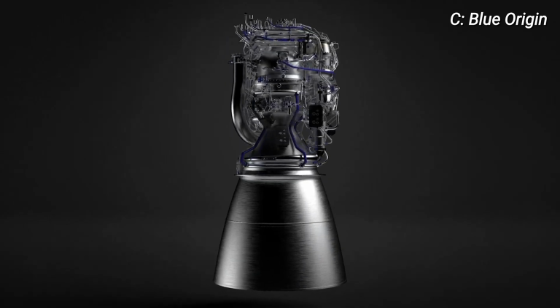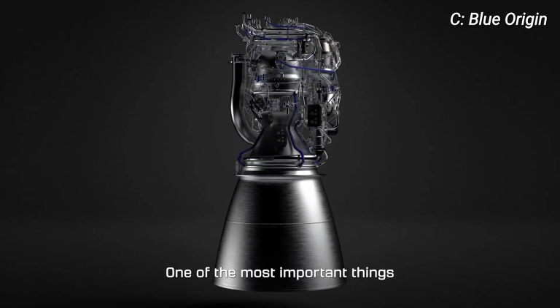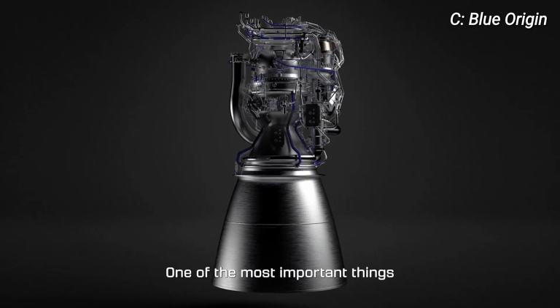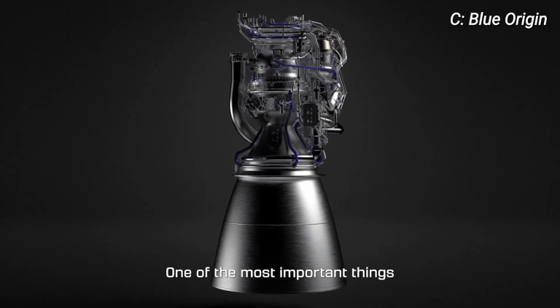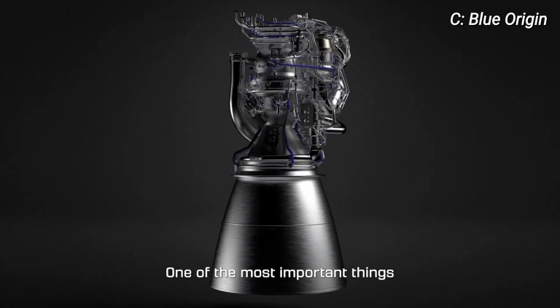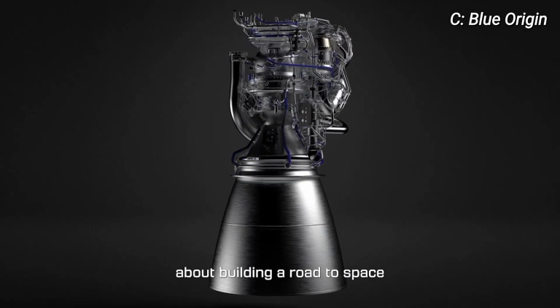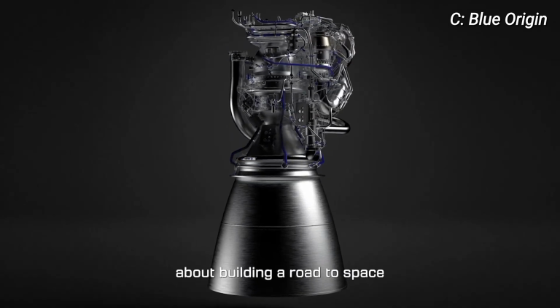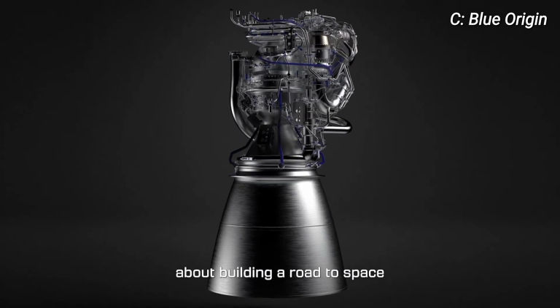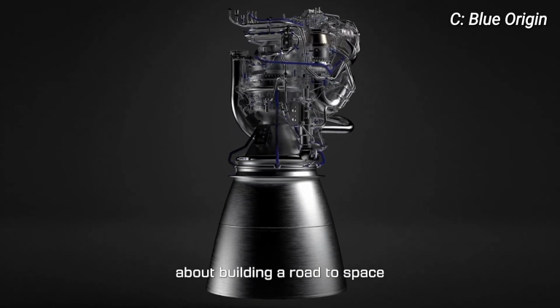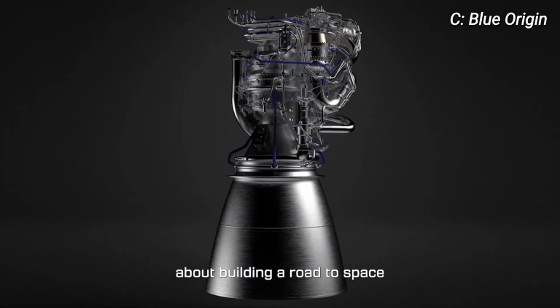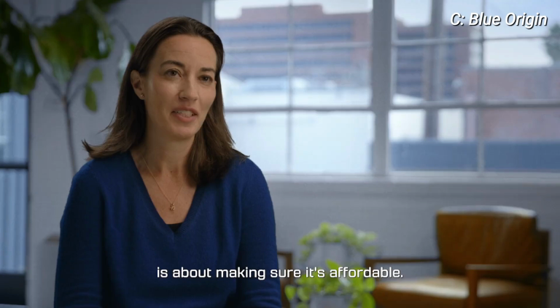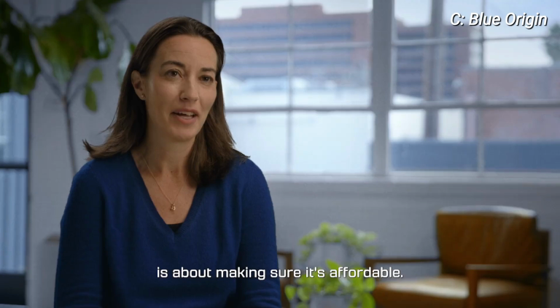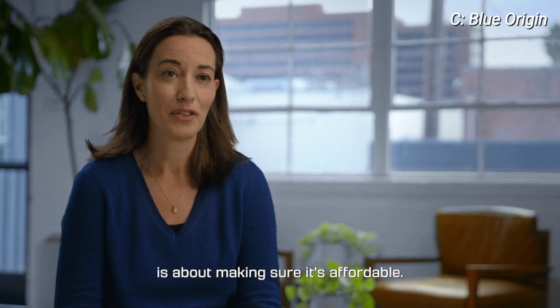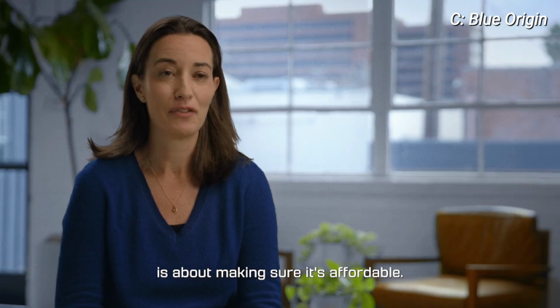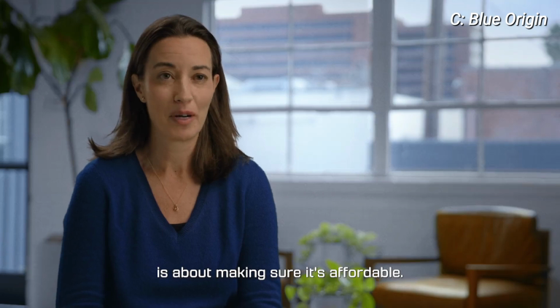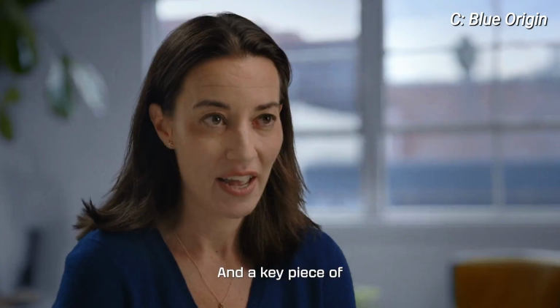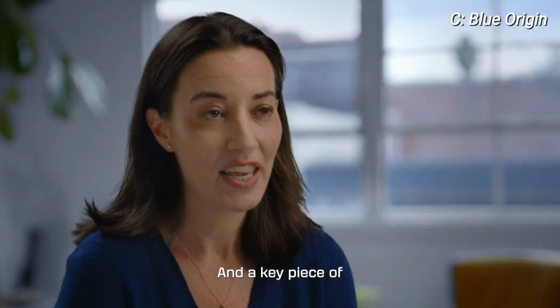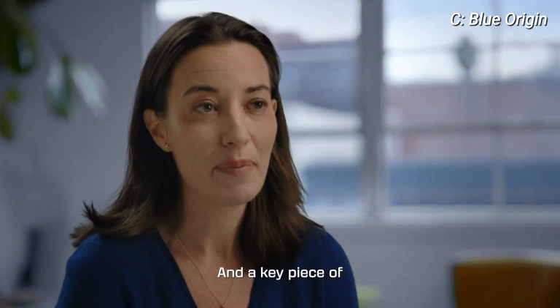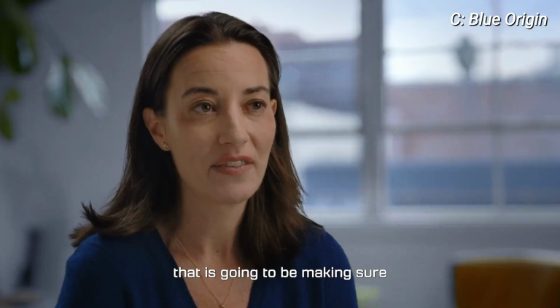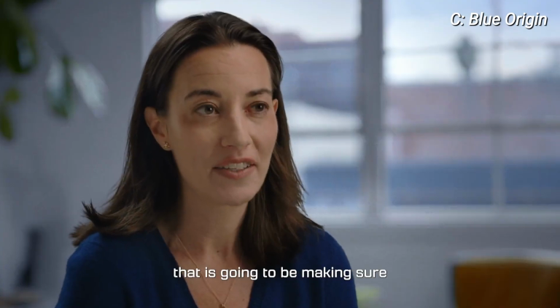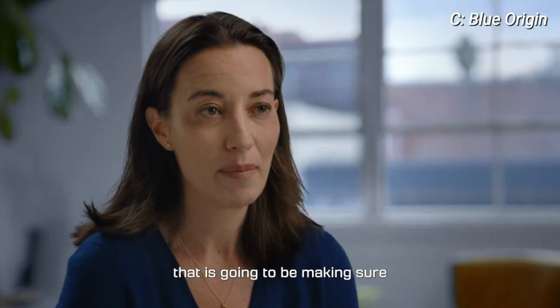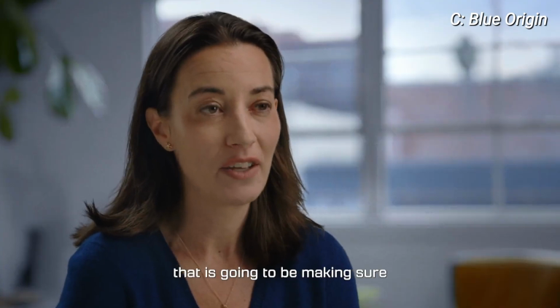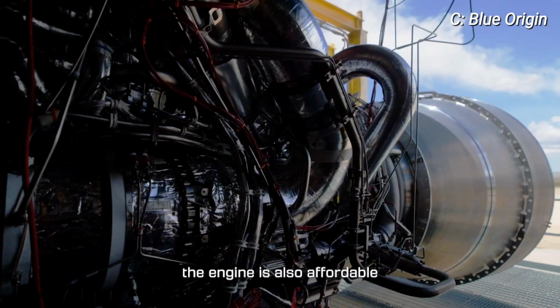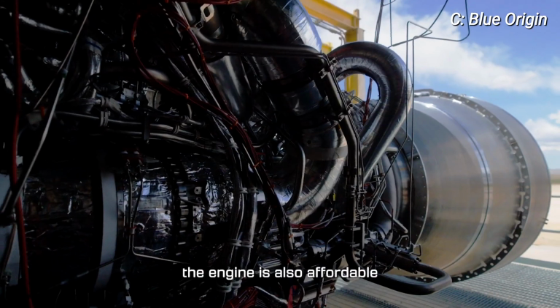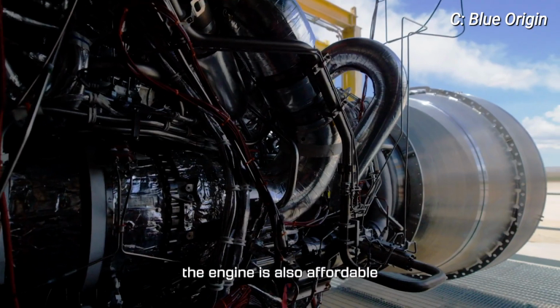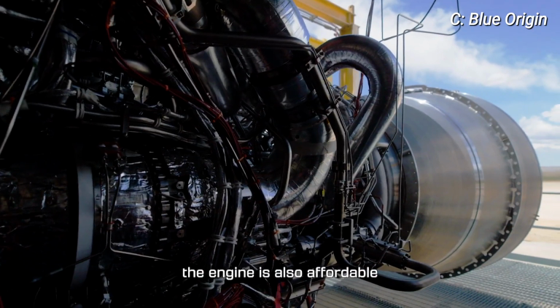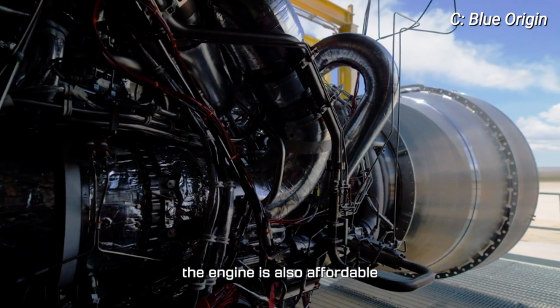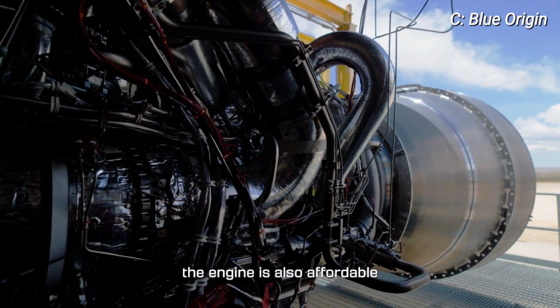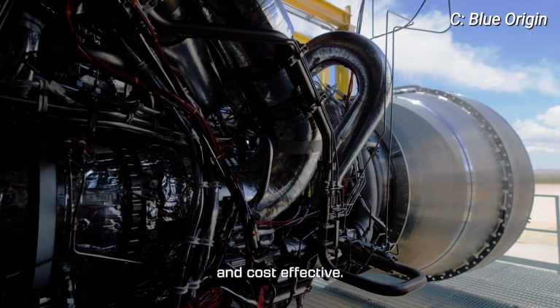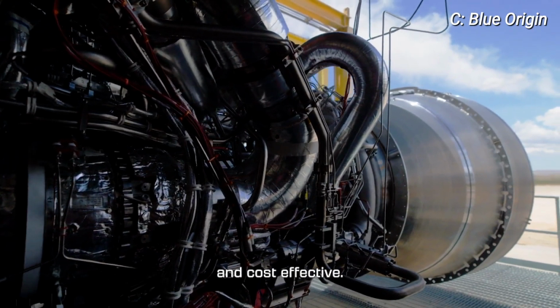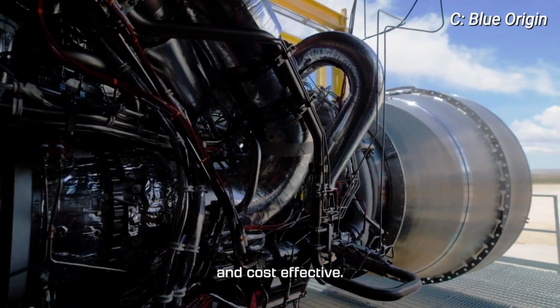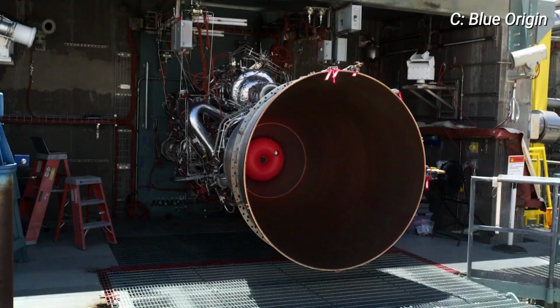One of the most important things about building a road to space is making sure it's affordable, and a key piece of that is going to be making sure the engine is also affordable and cost-effective.